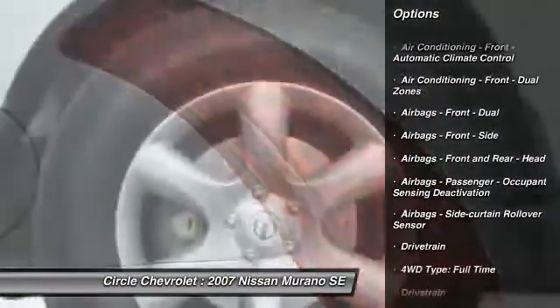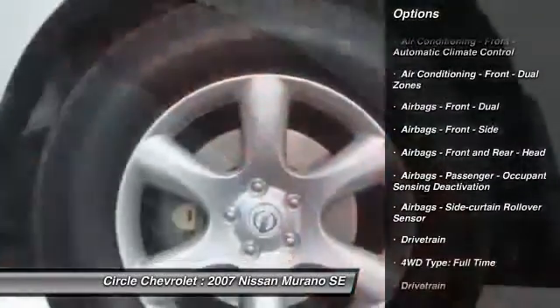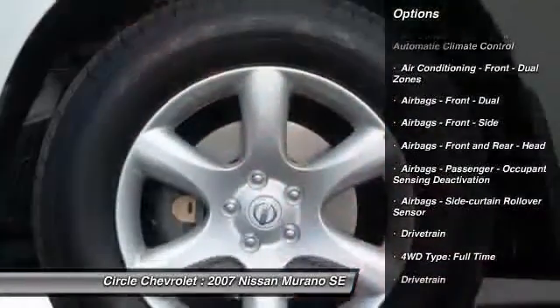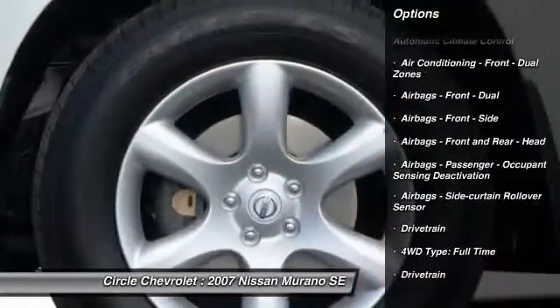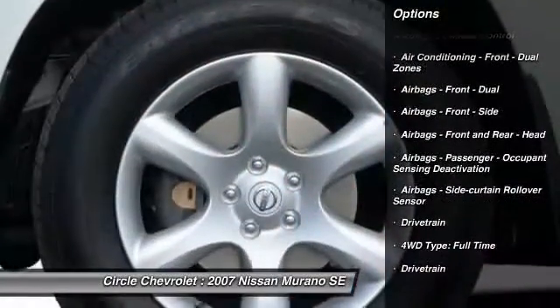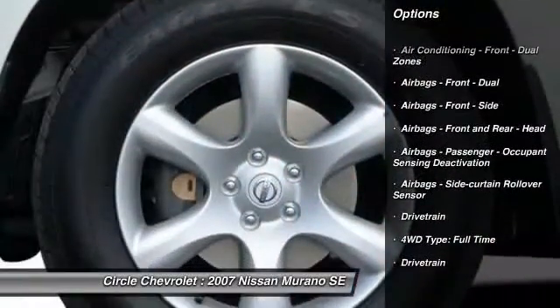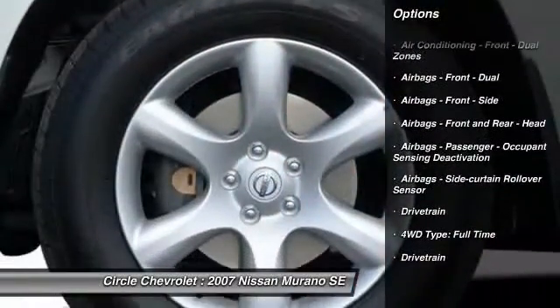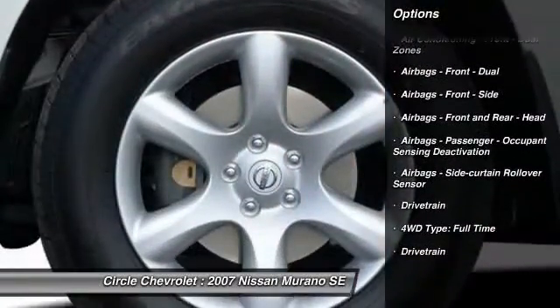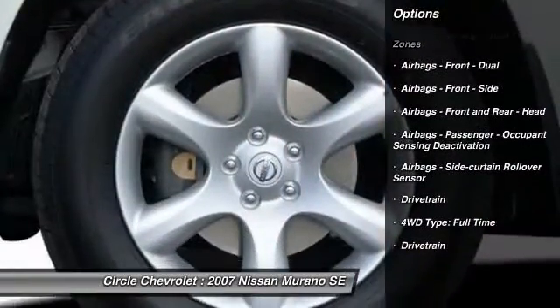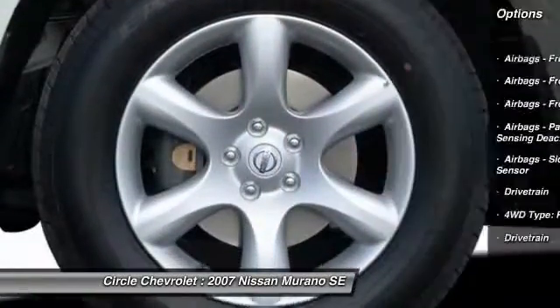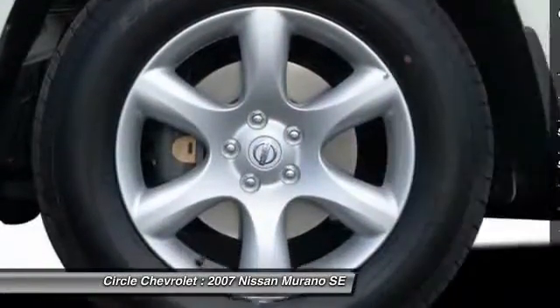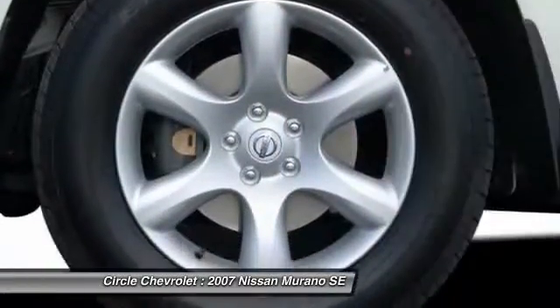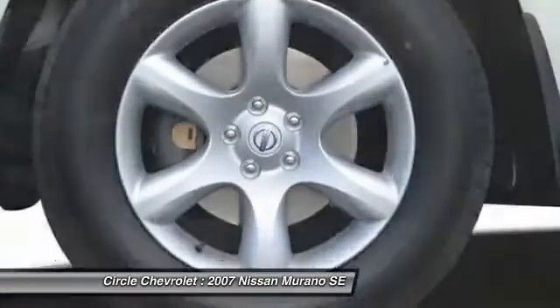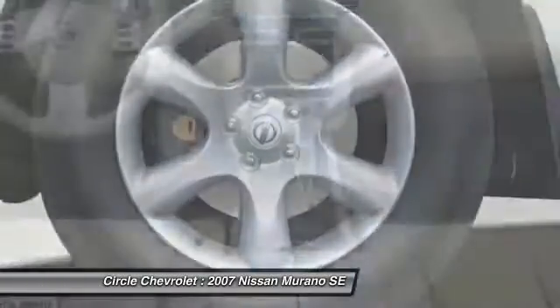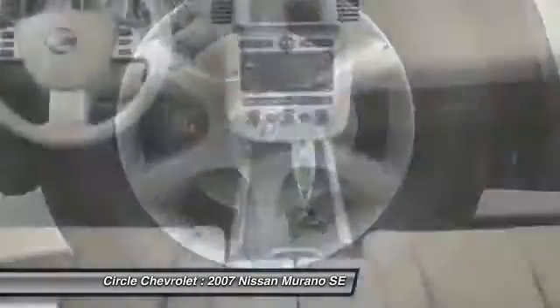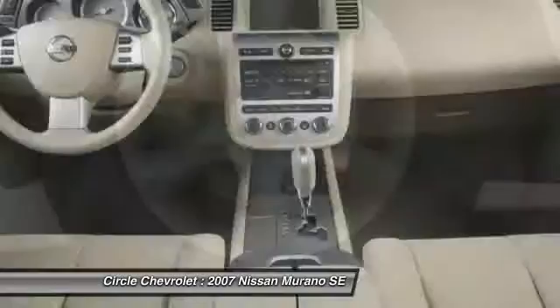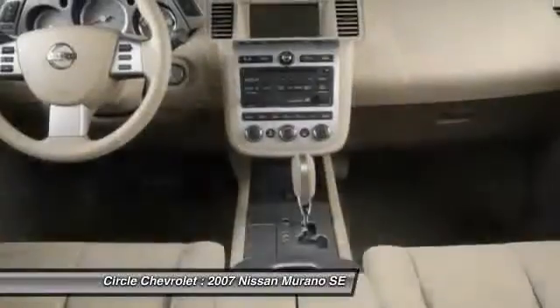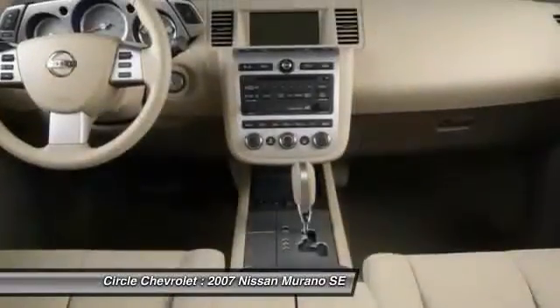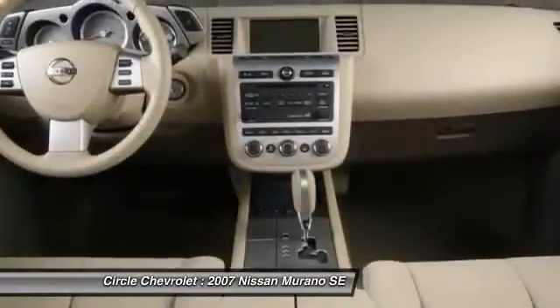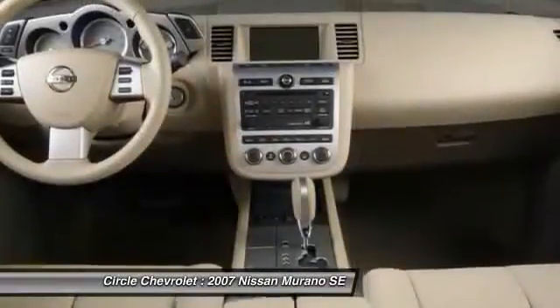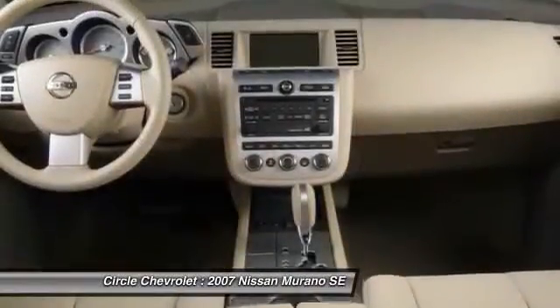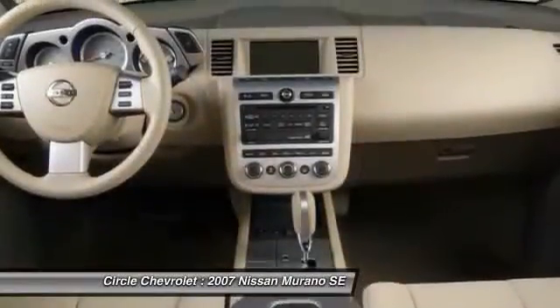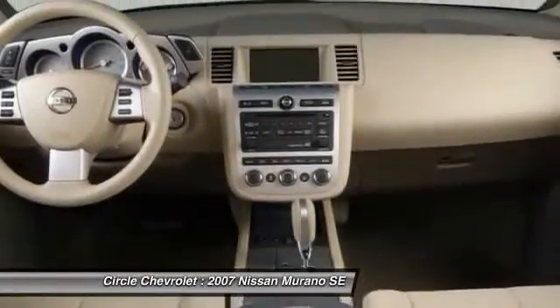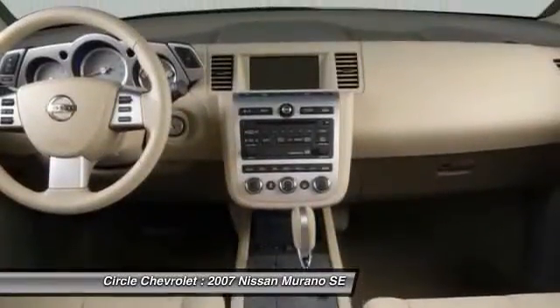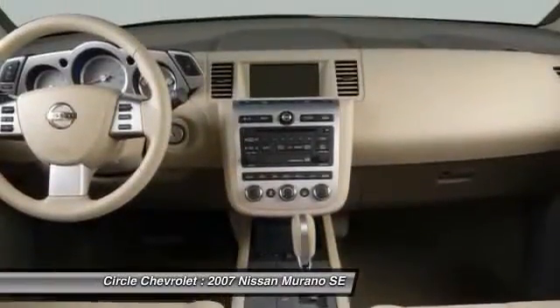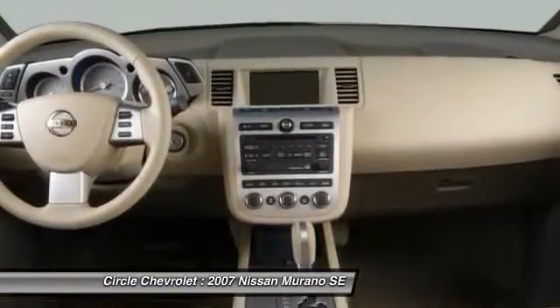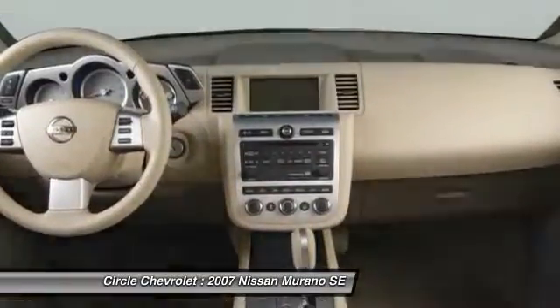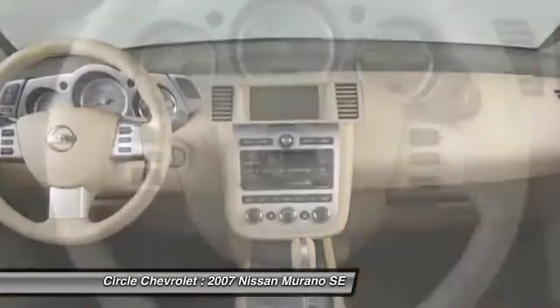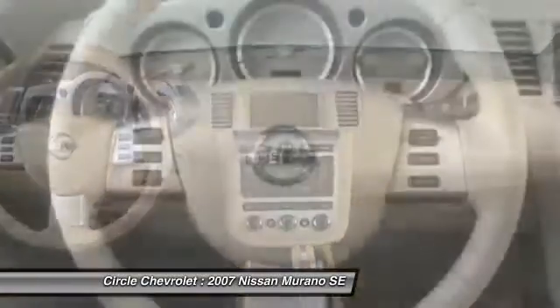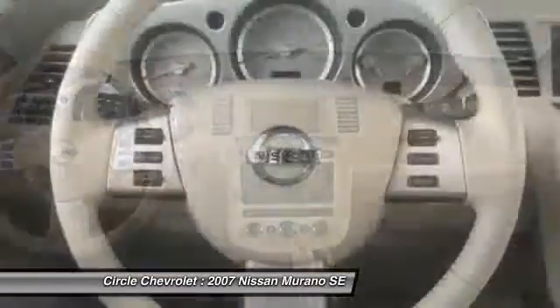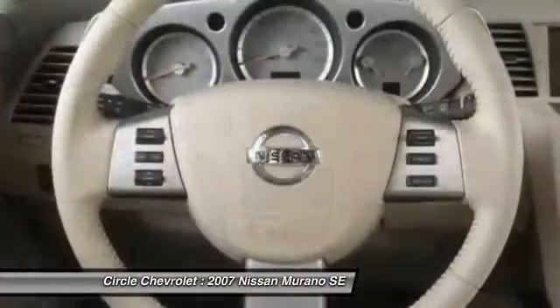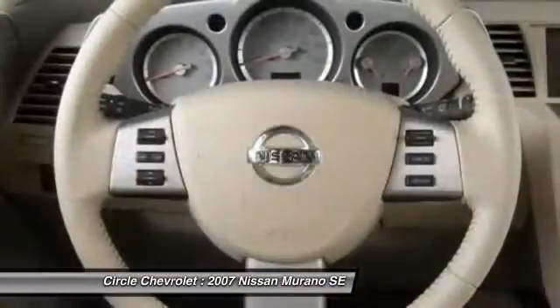Power door locks, trip computer, child safety locks, power windows, tachometer.